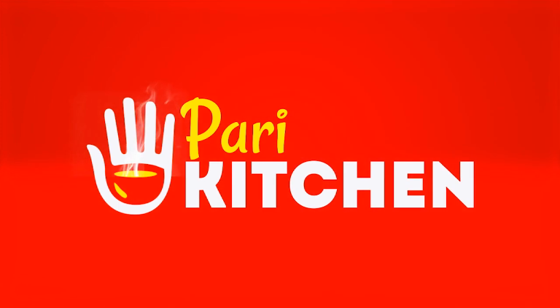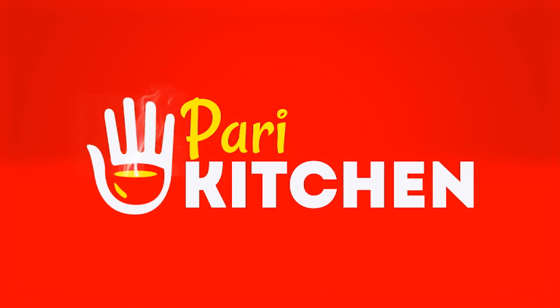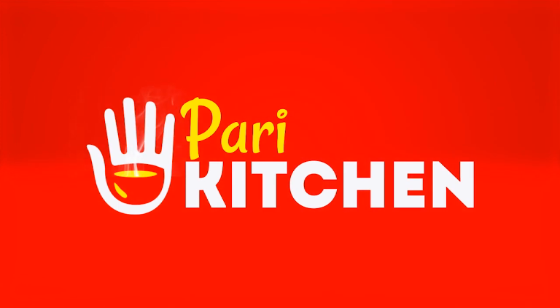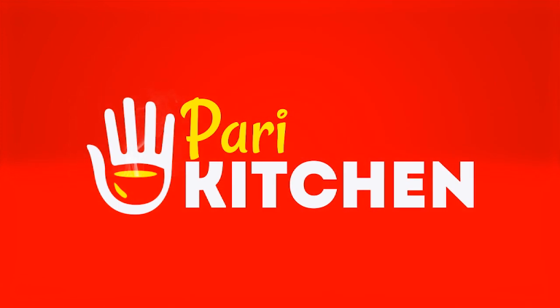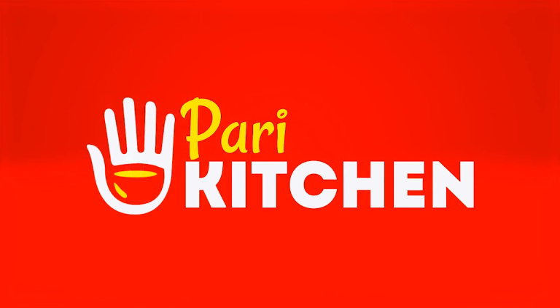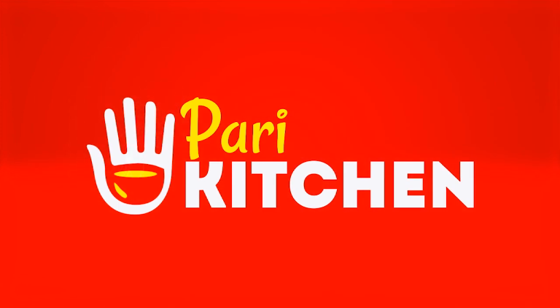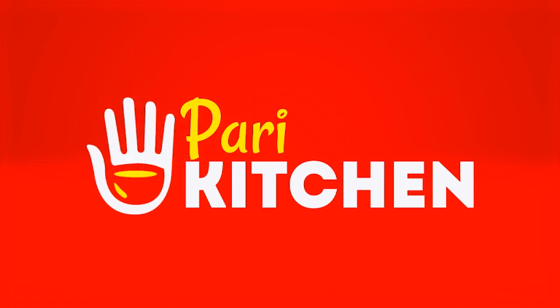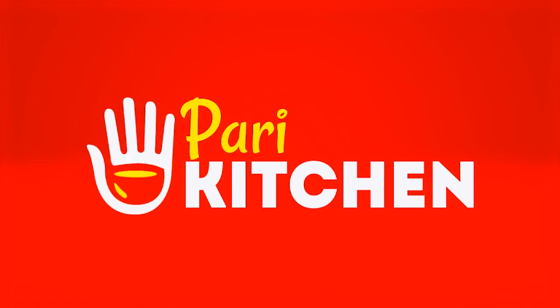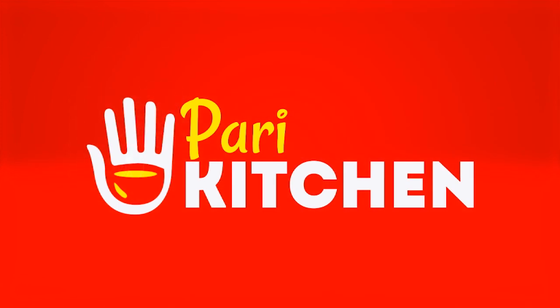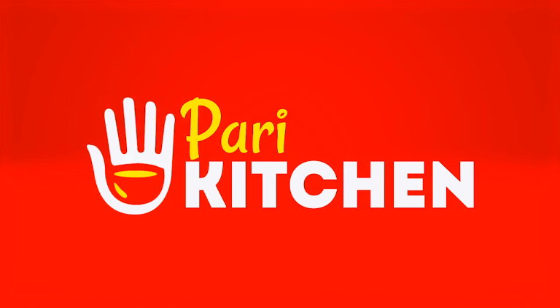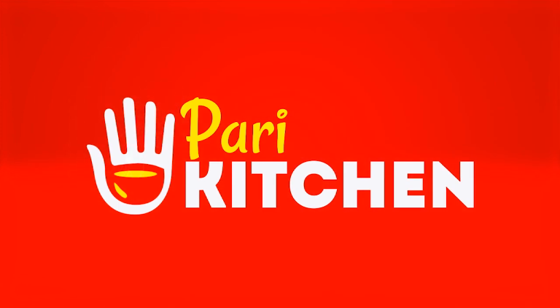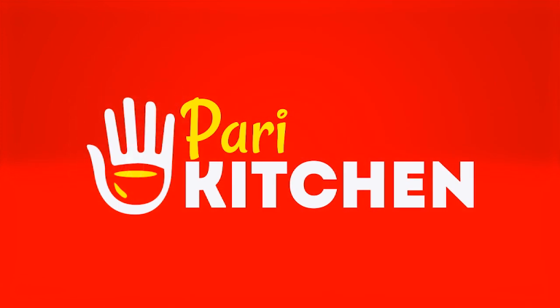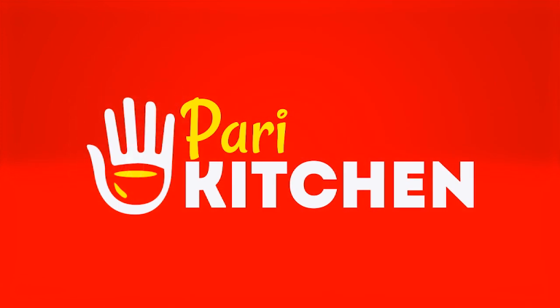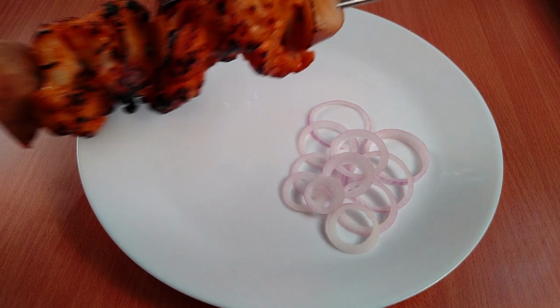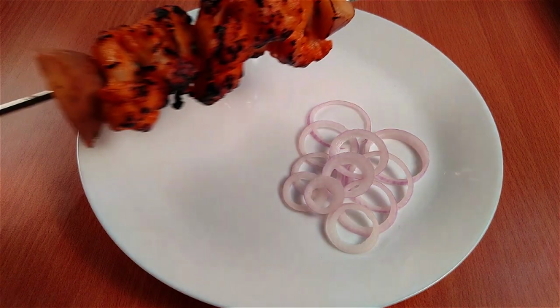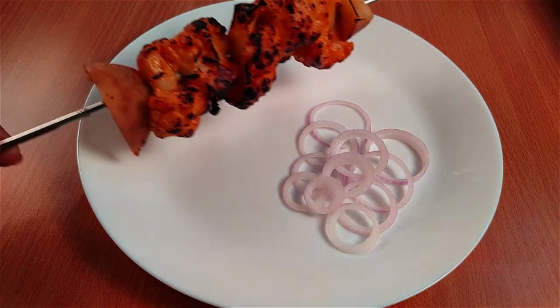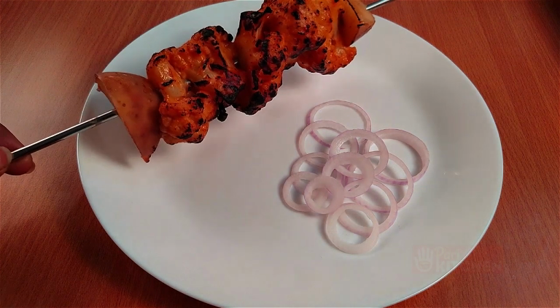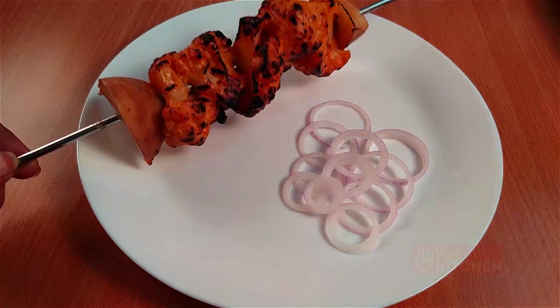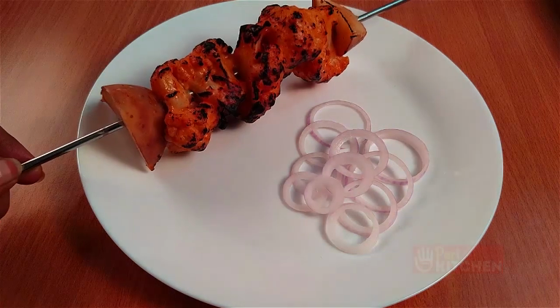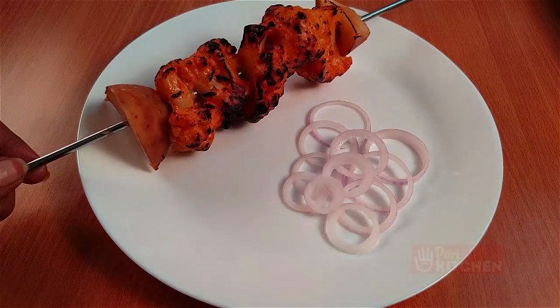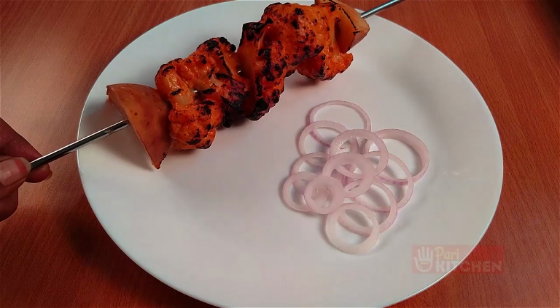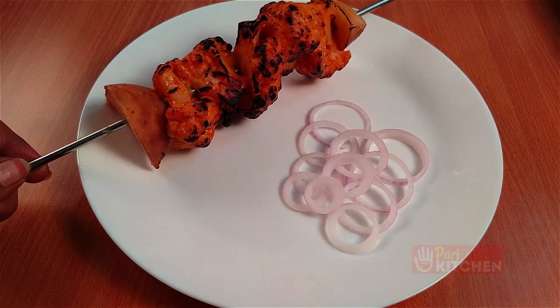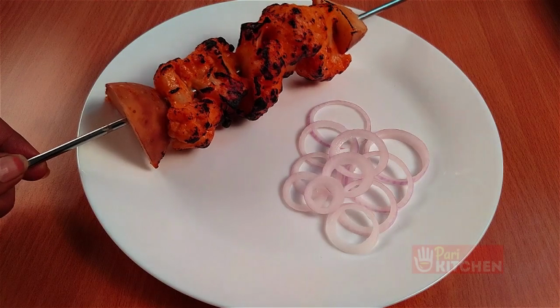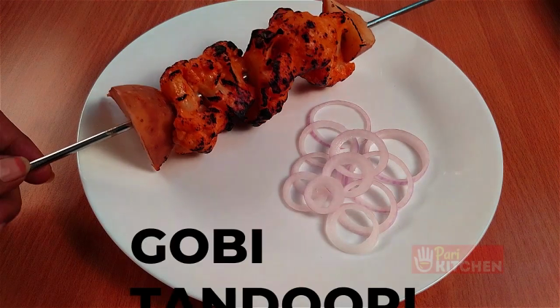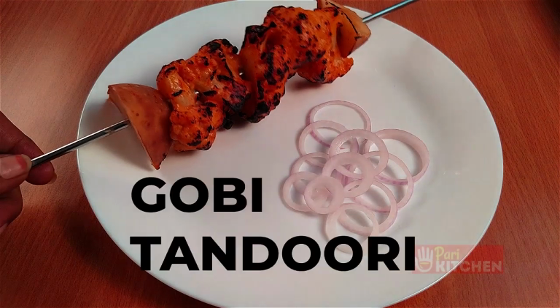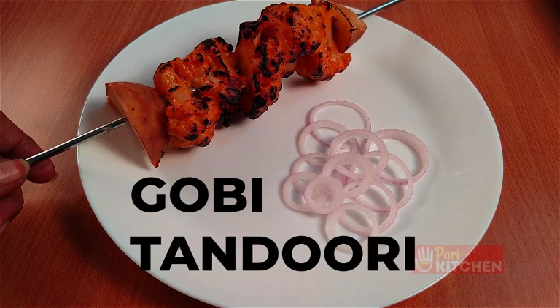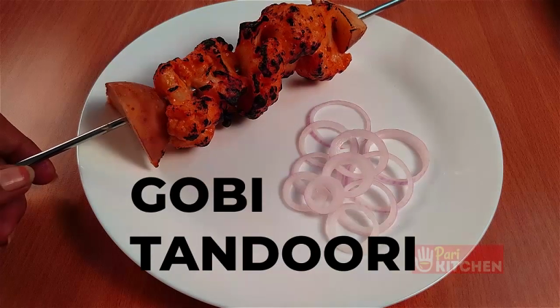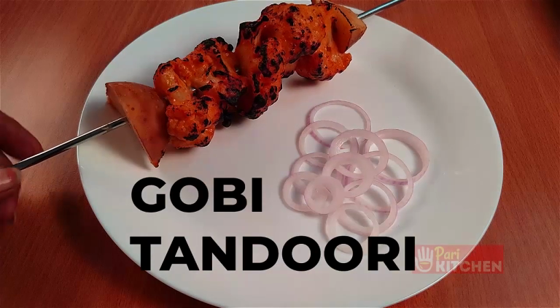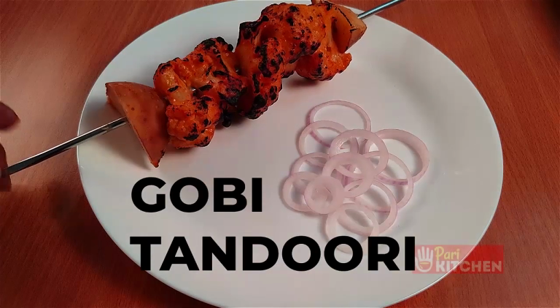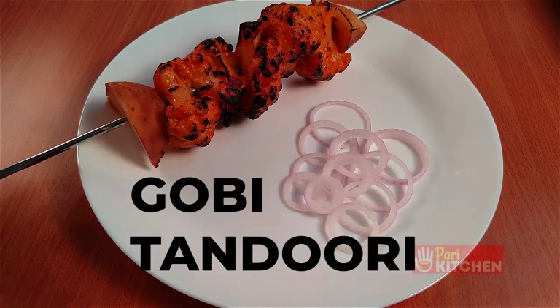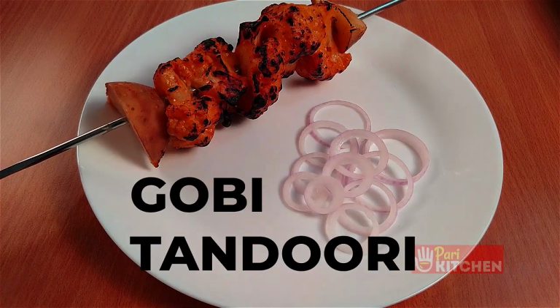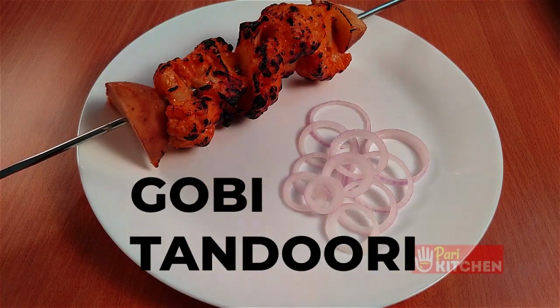Hi, welcome to Pari Kitchen. Today let us see how to prepare gobi tandoori for three members.